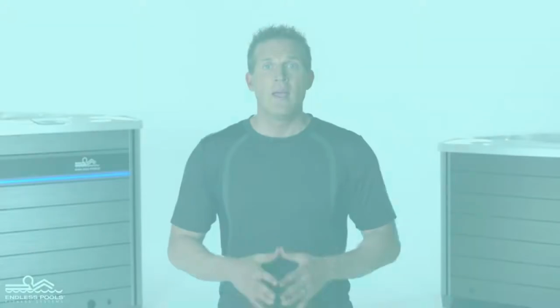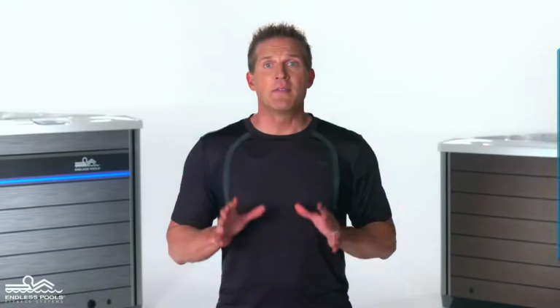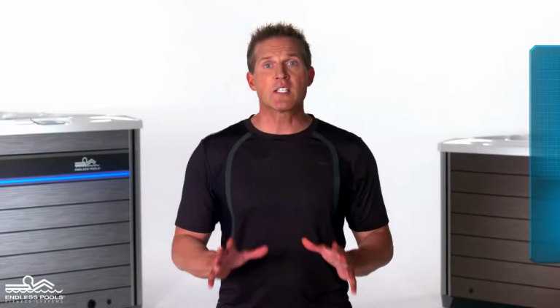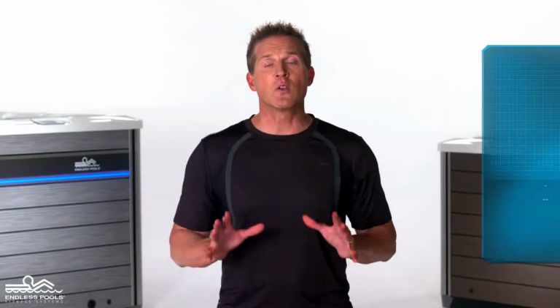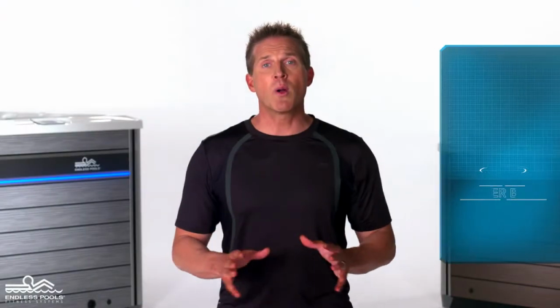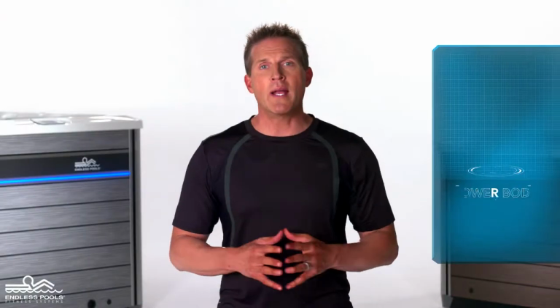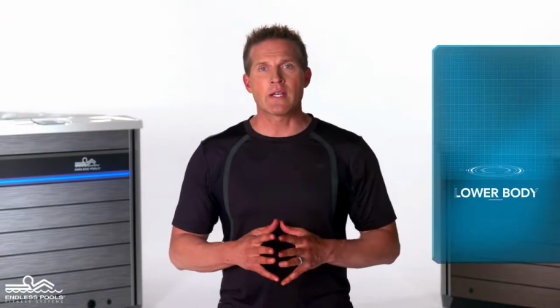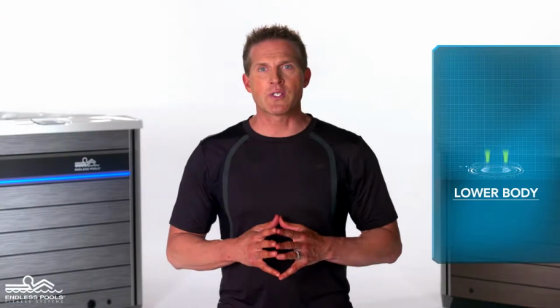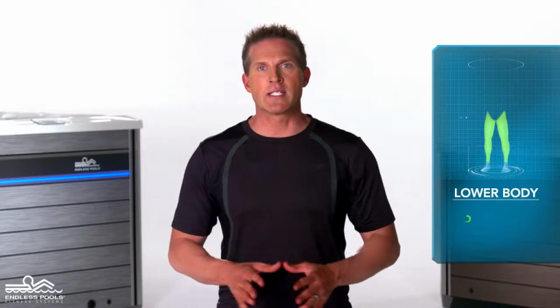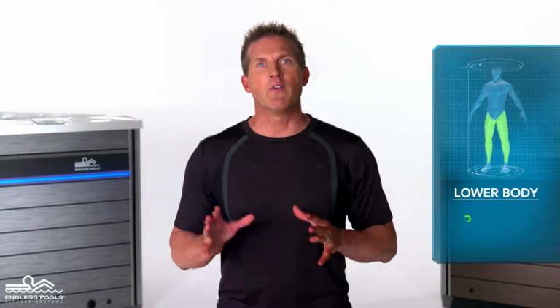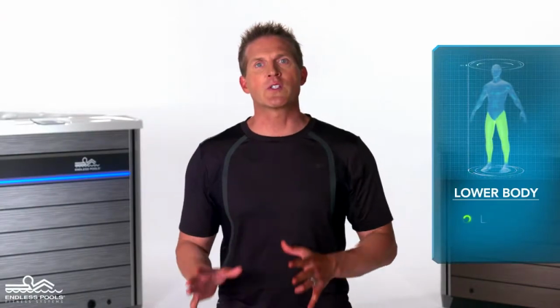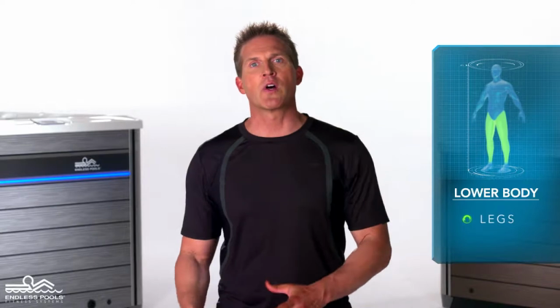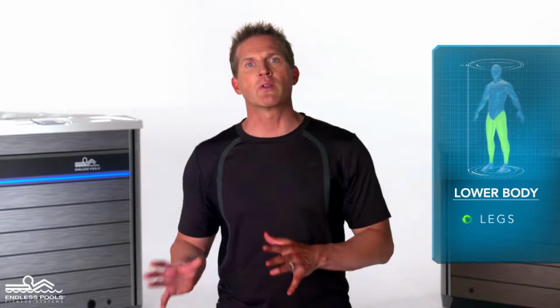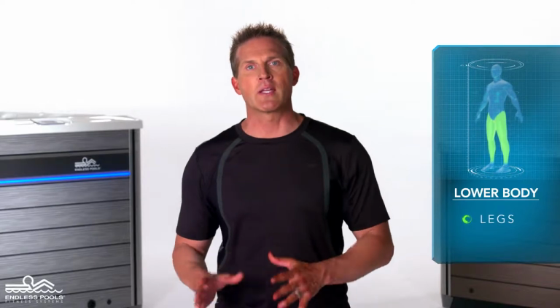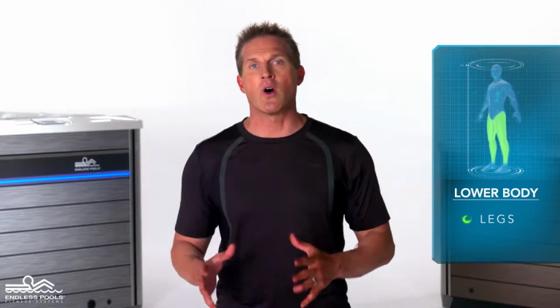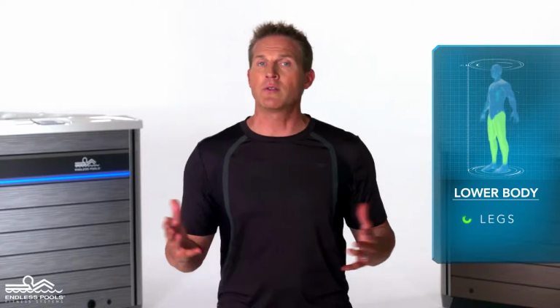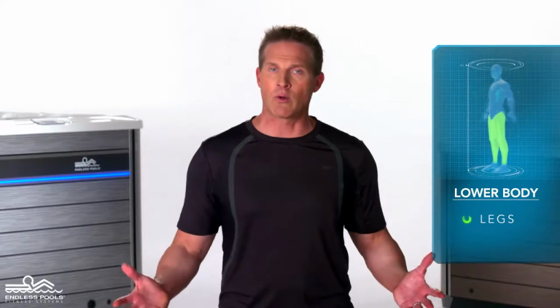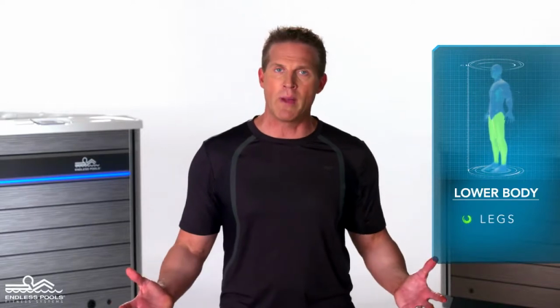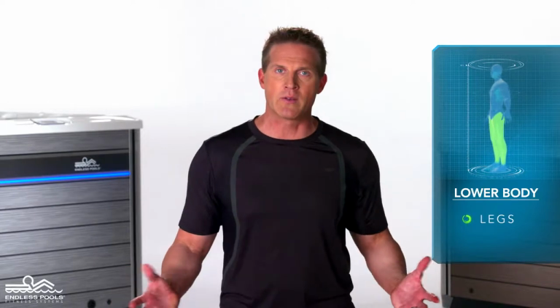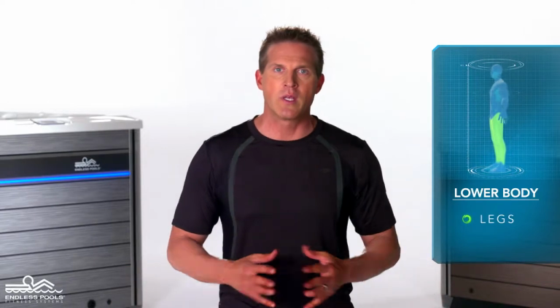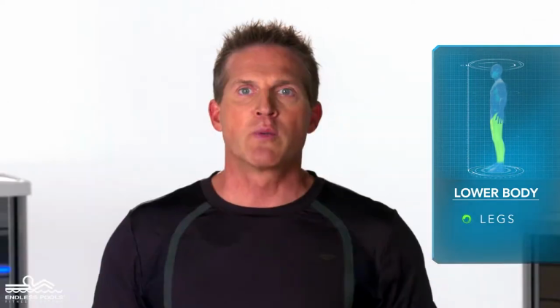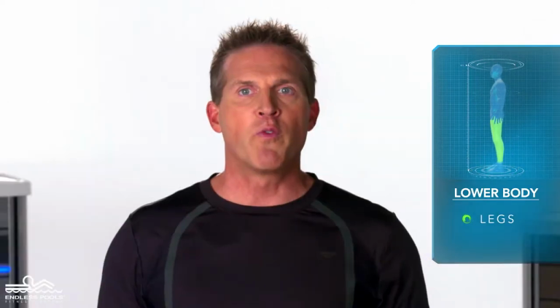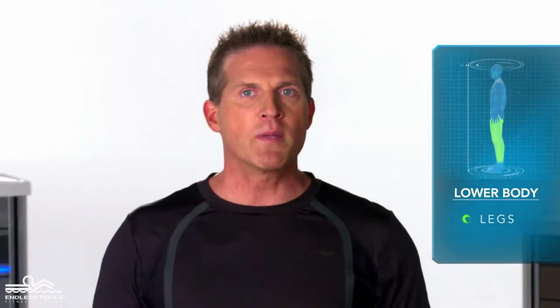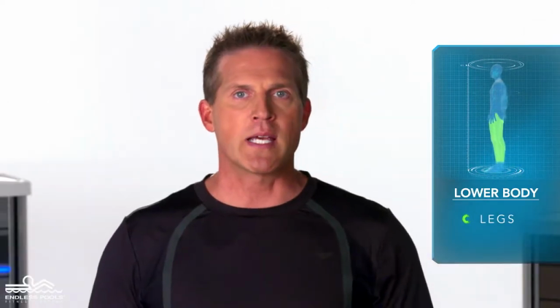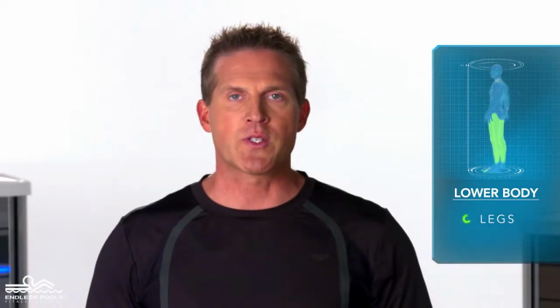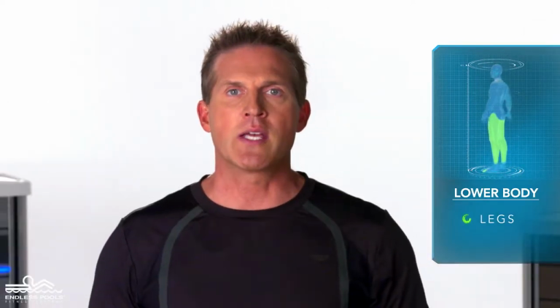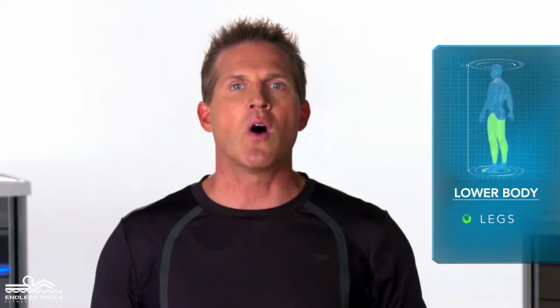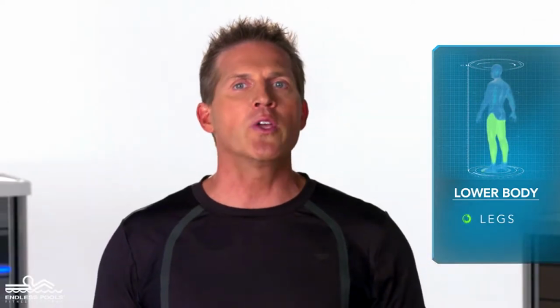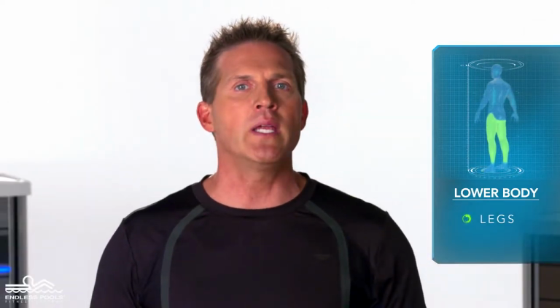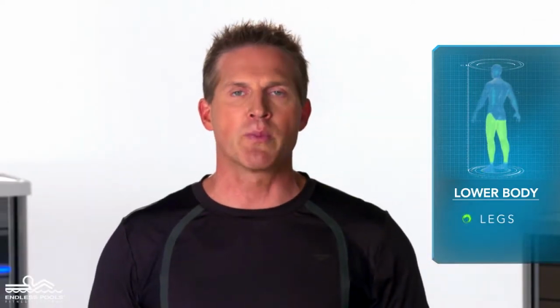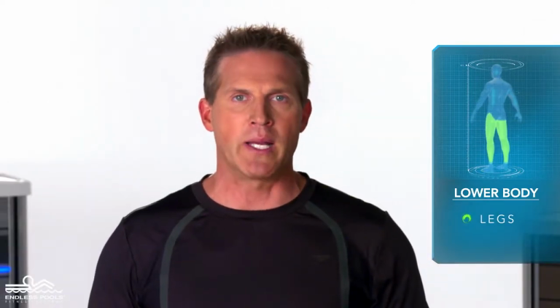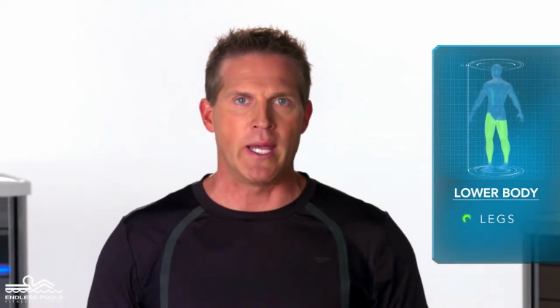This is a lower body exercise that focuses on your legs called lateral bounds. To perform this exercise, all you need is your body weight.